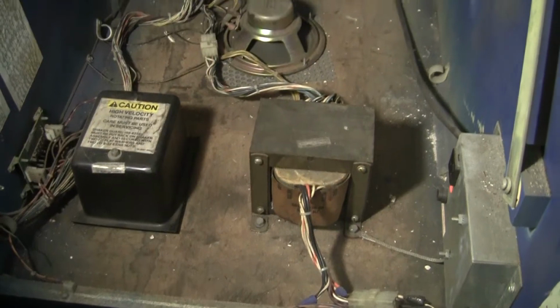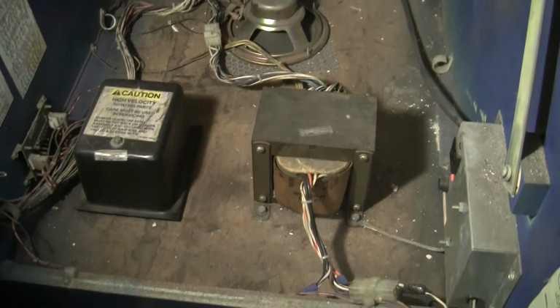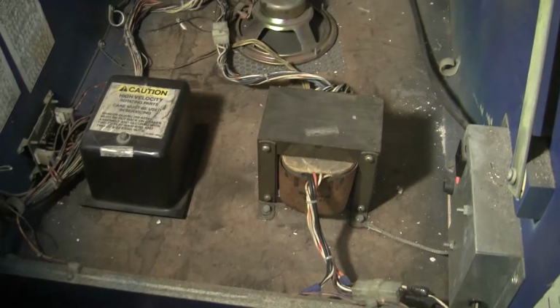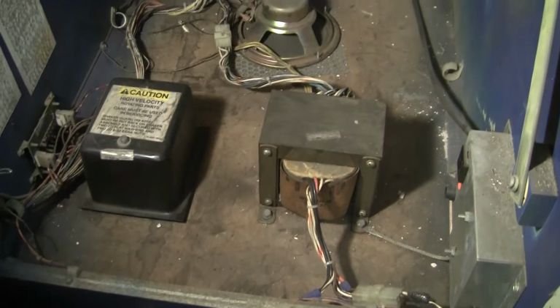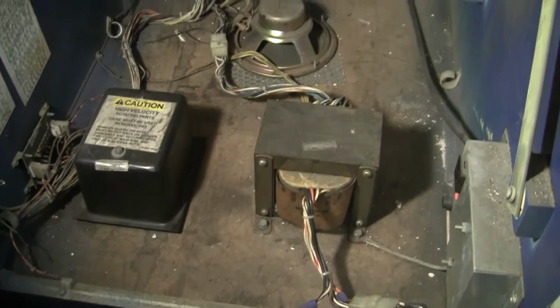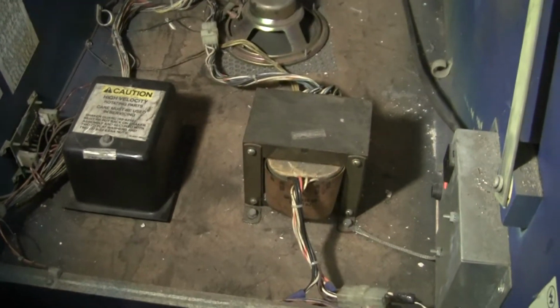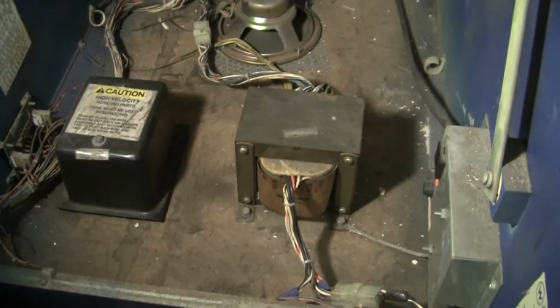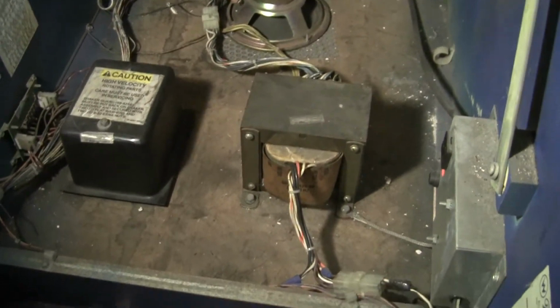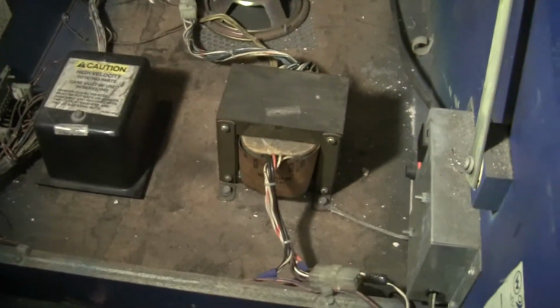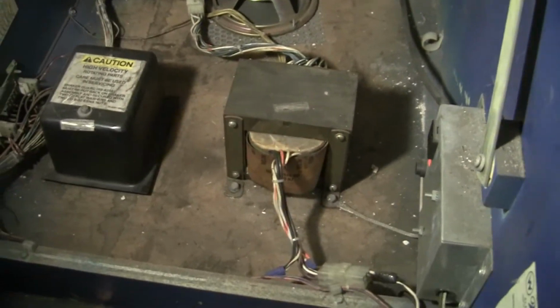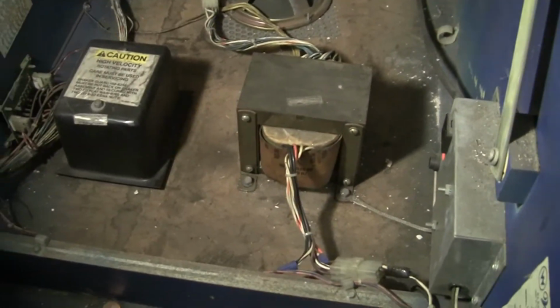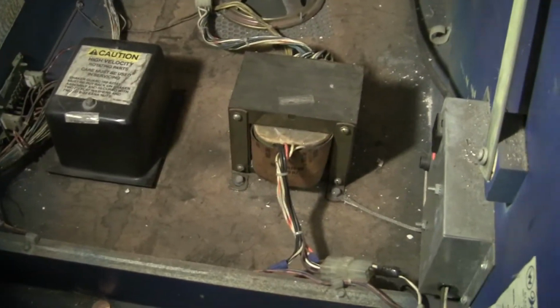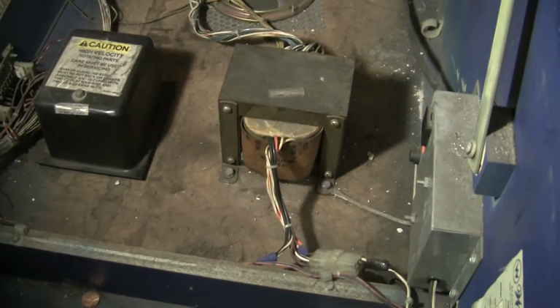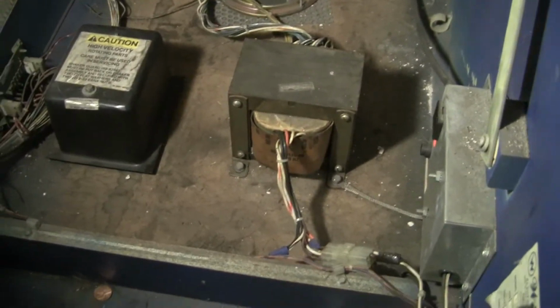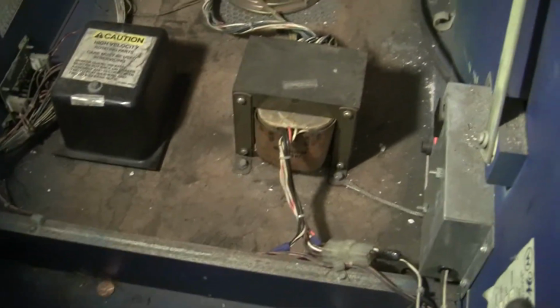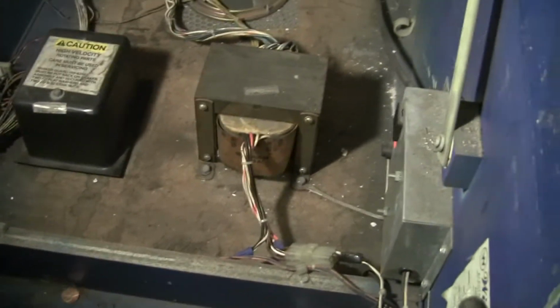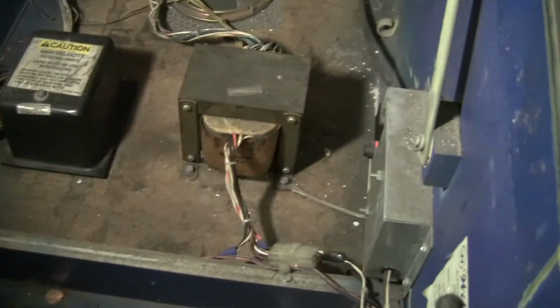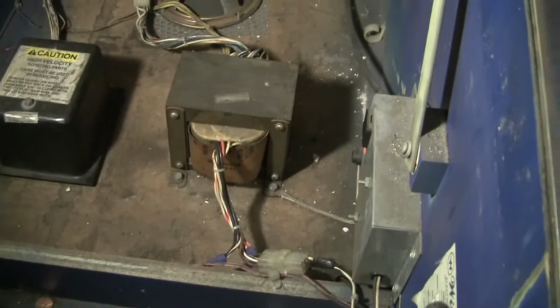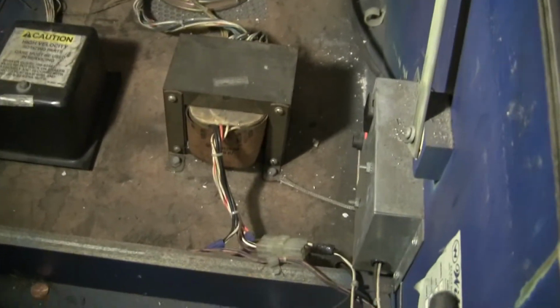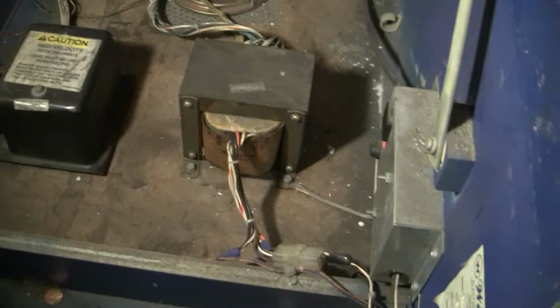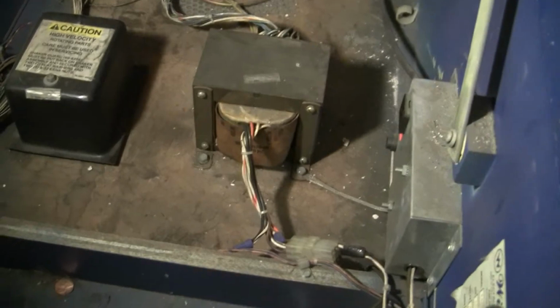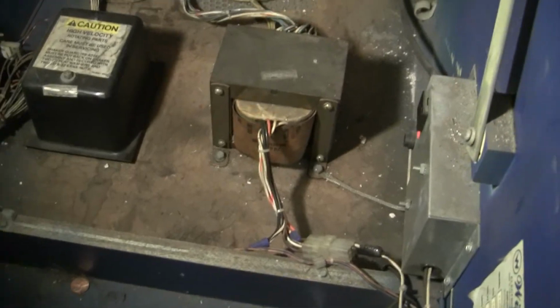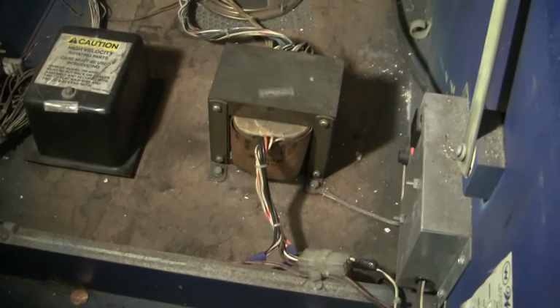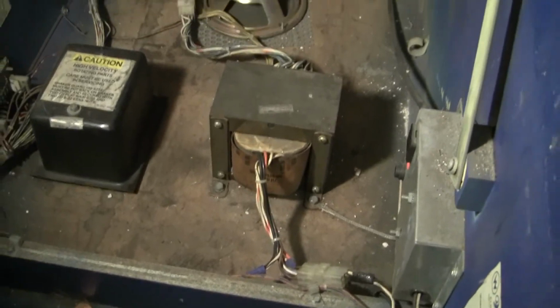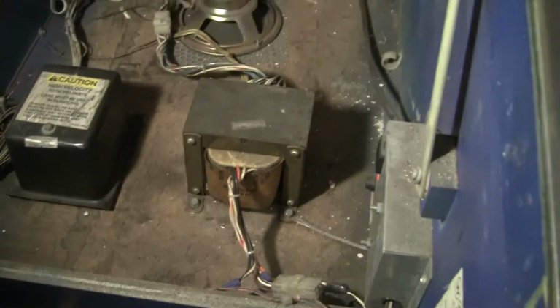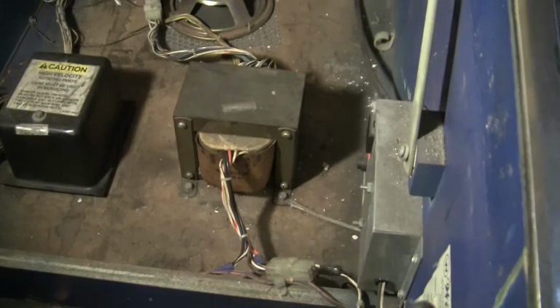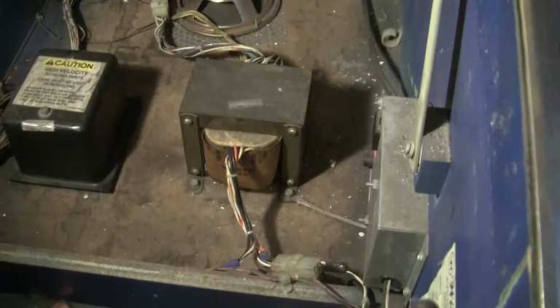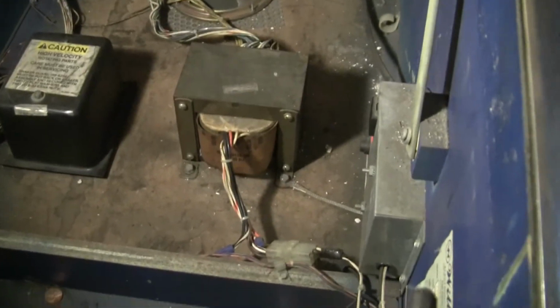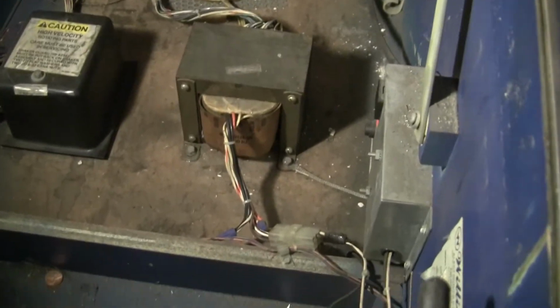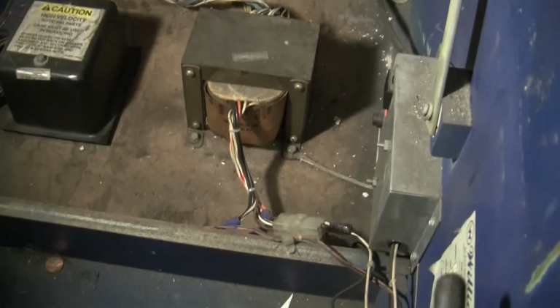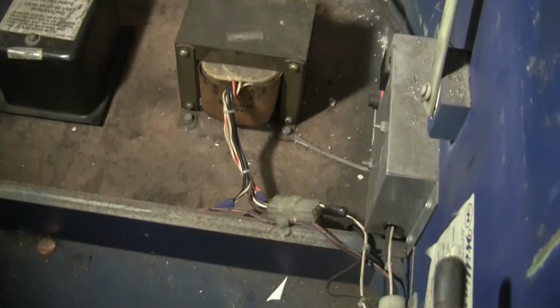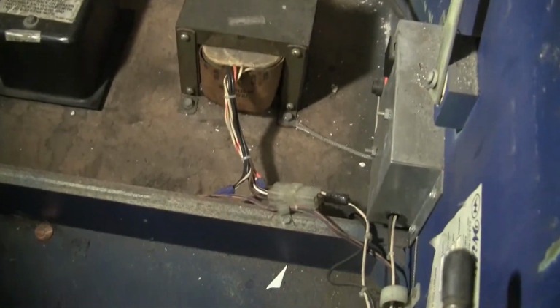All right, welcome back to pinballhelp.com. Here we are looking at the inside of the cabinet of the Earth Shaker.